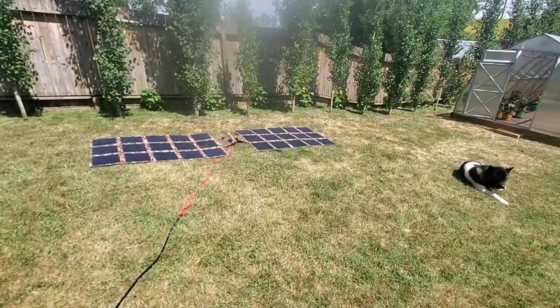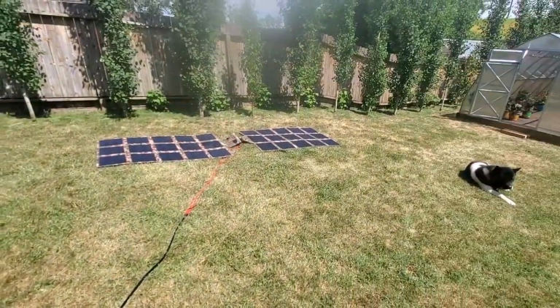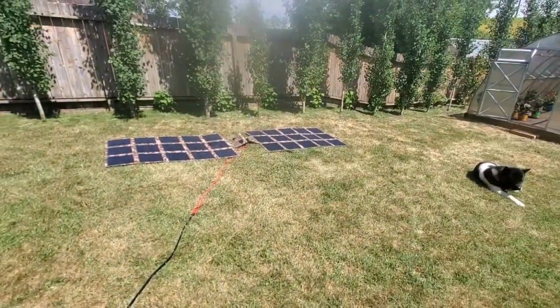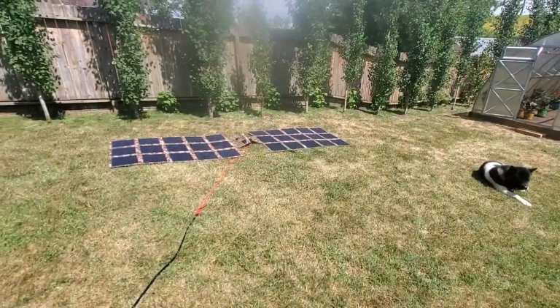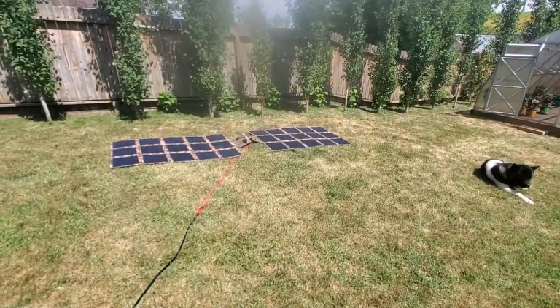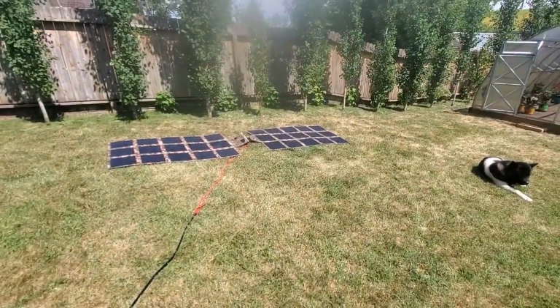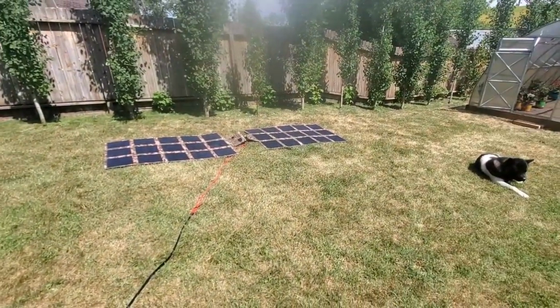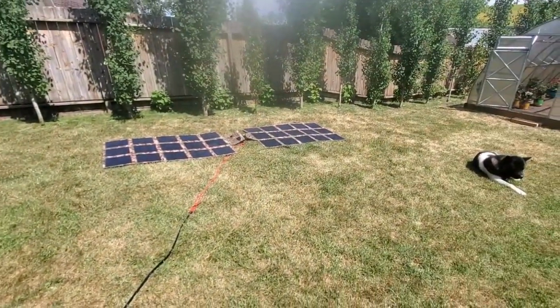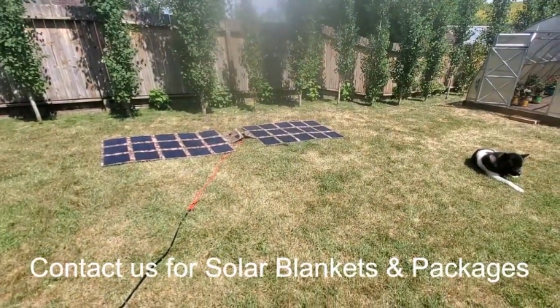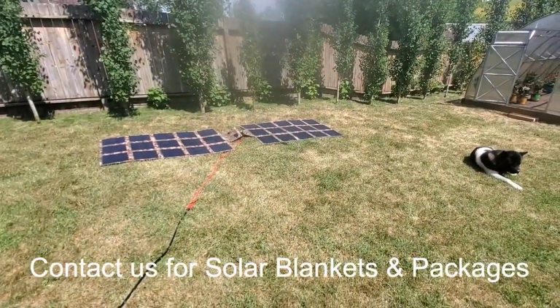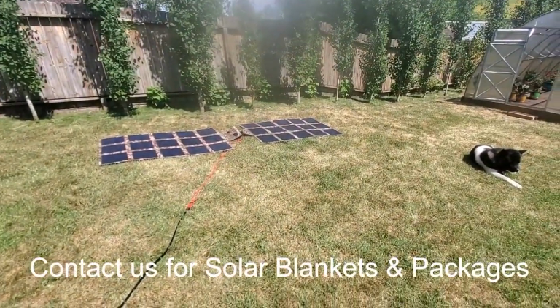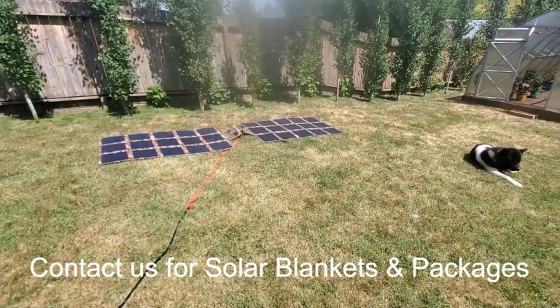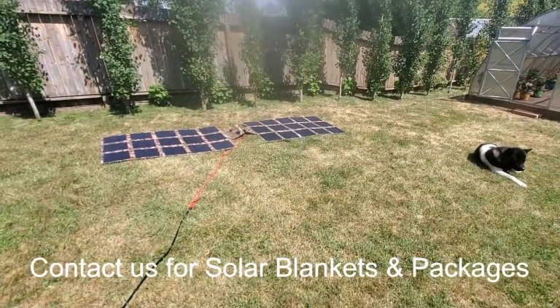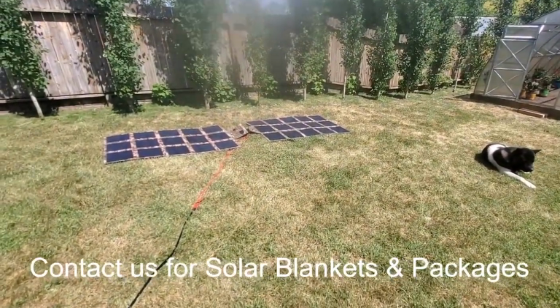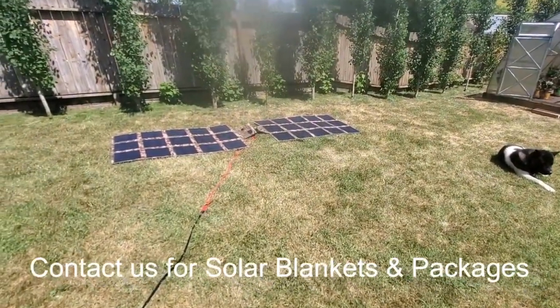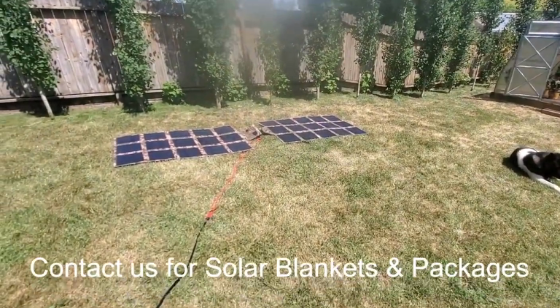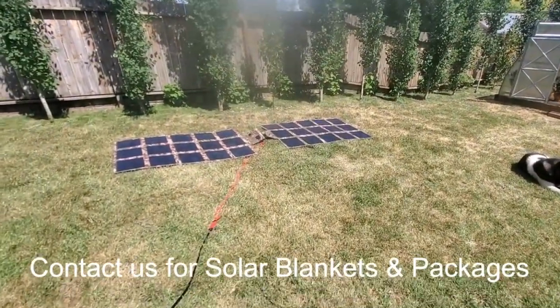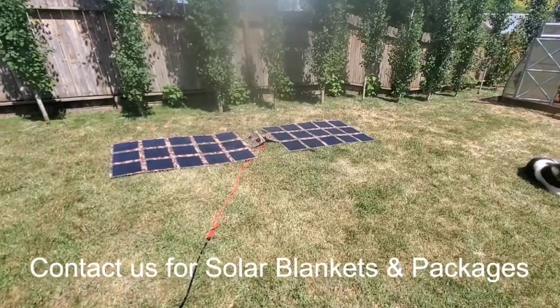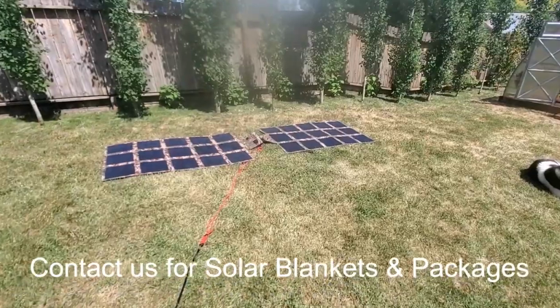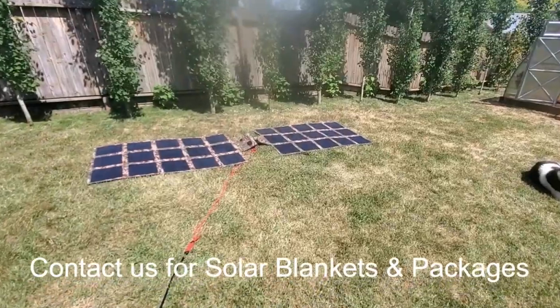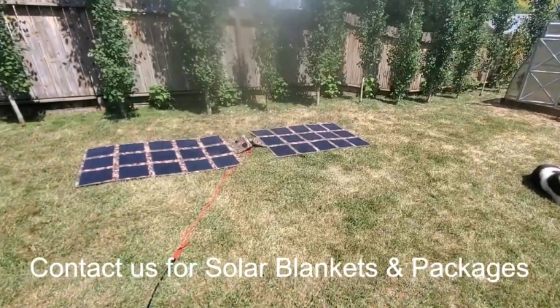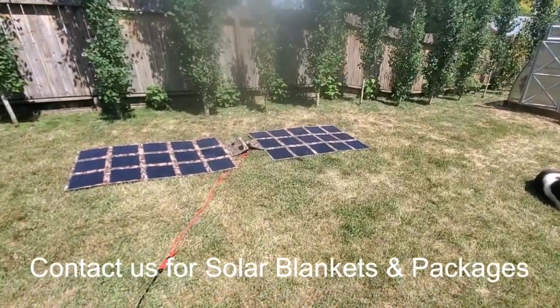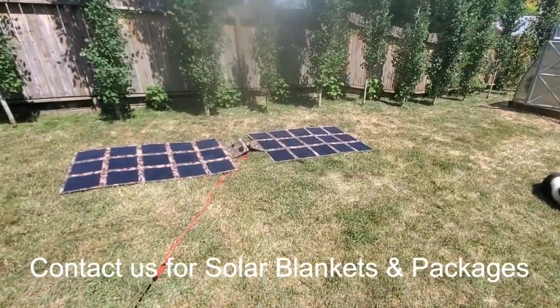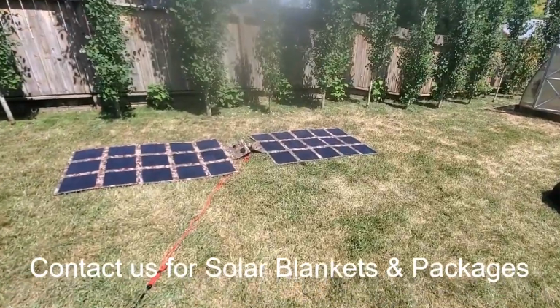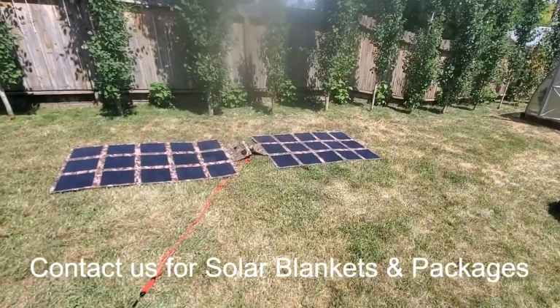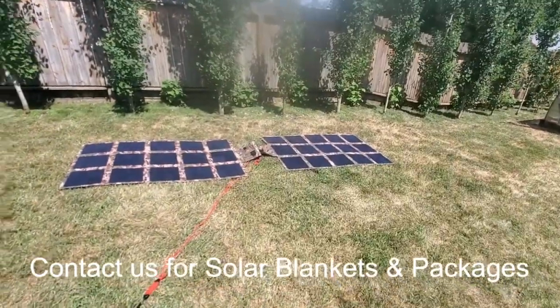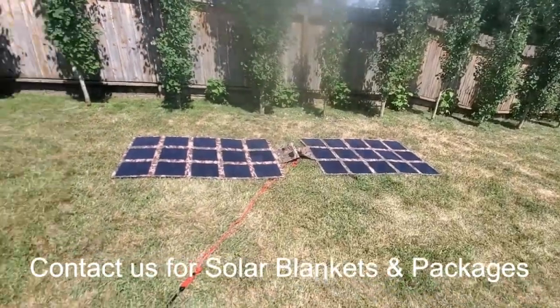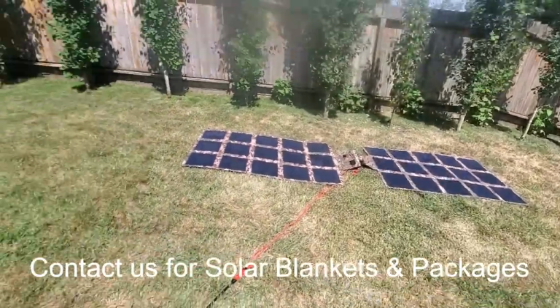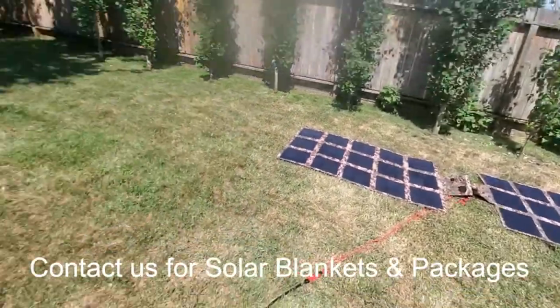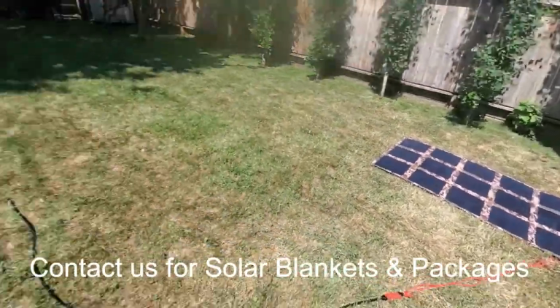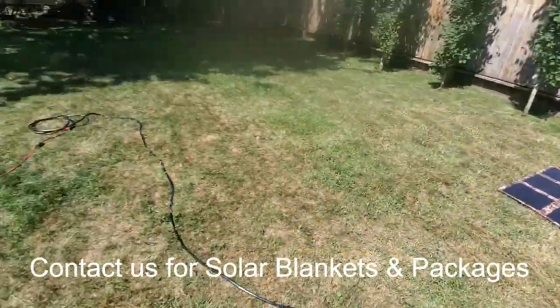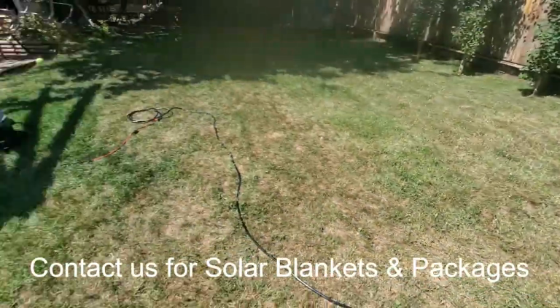Those are the solar blankets right there, just laid flat on the ground — they're not even pointed directly at the sun.